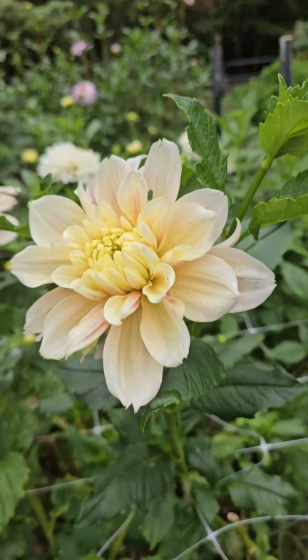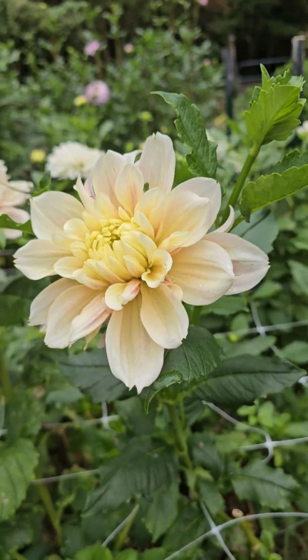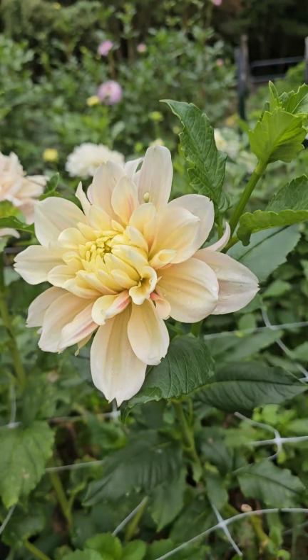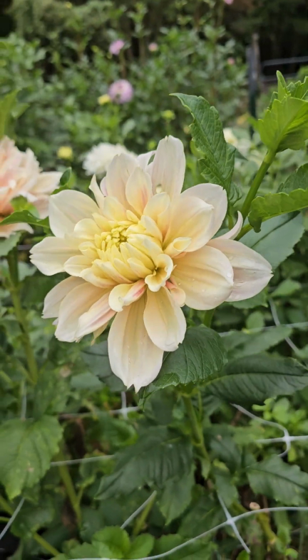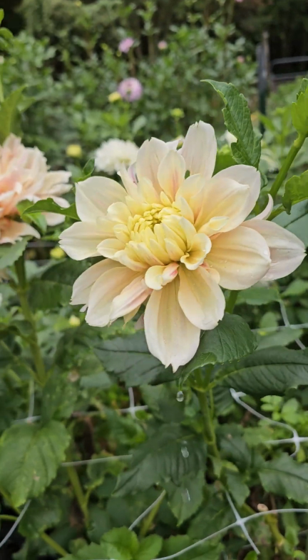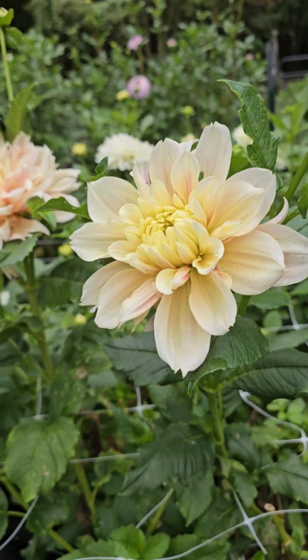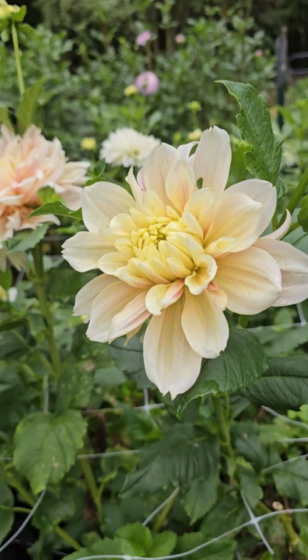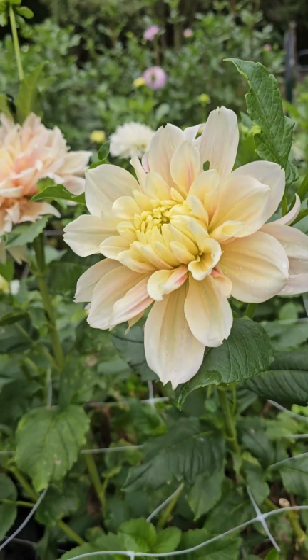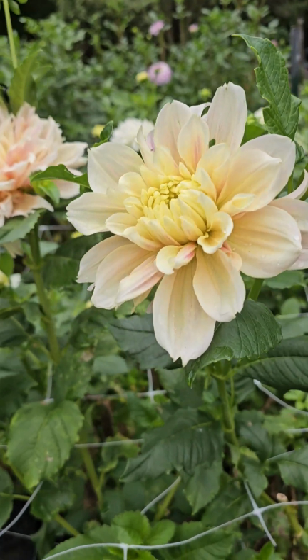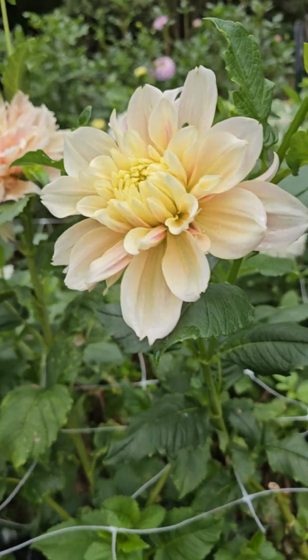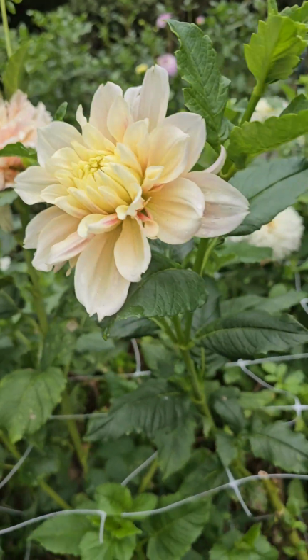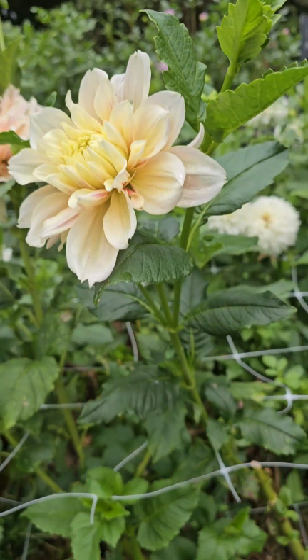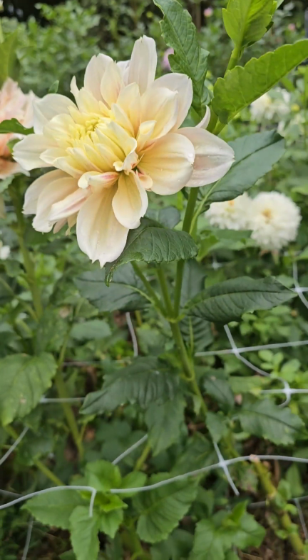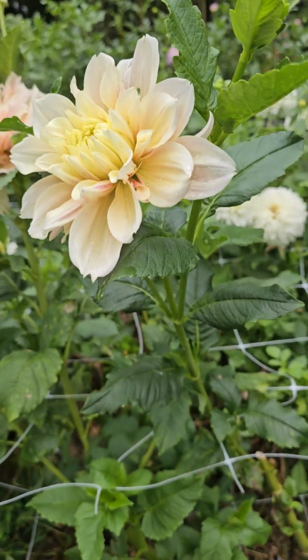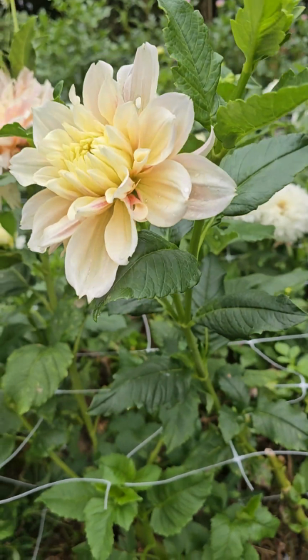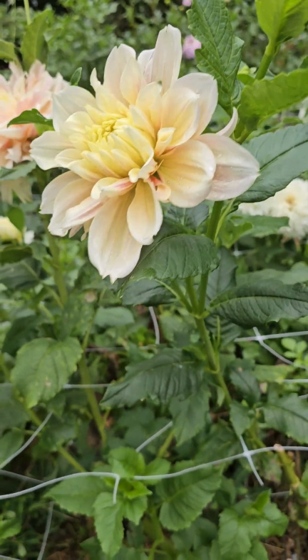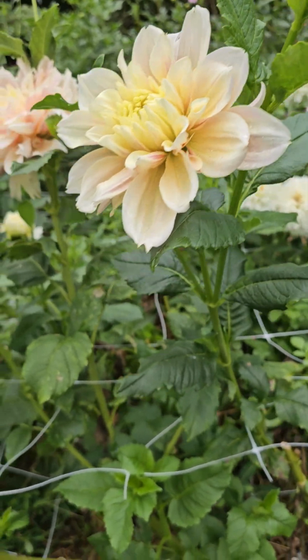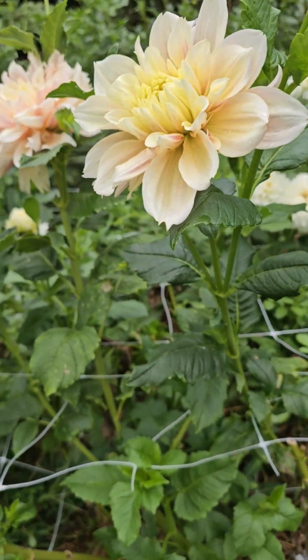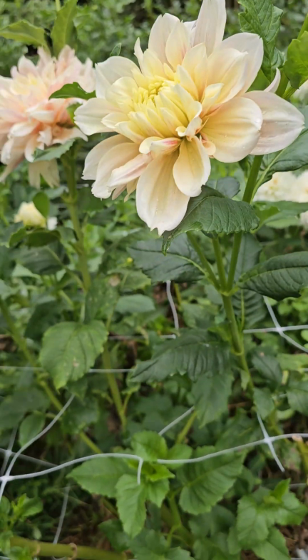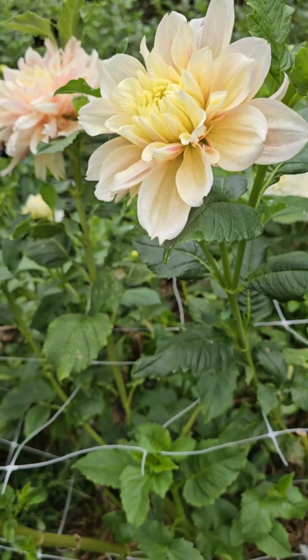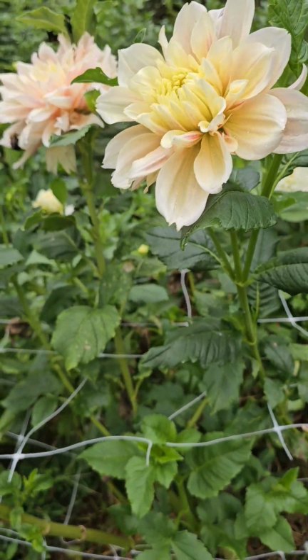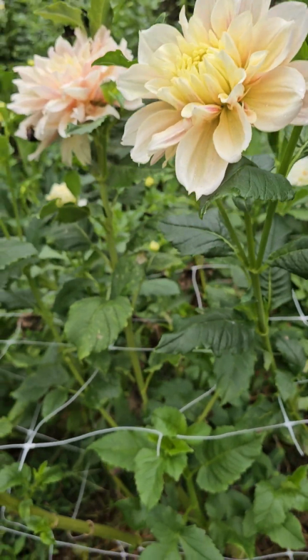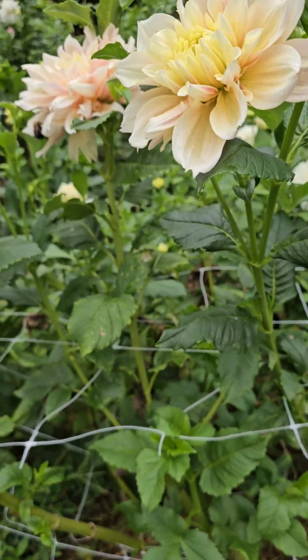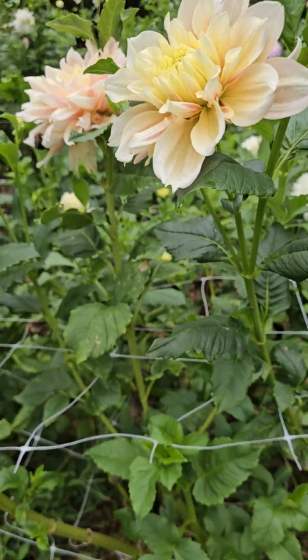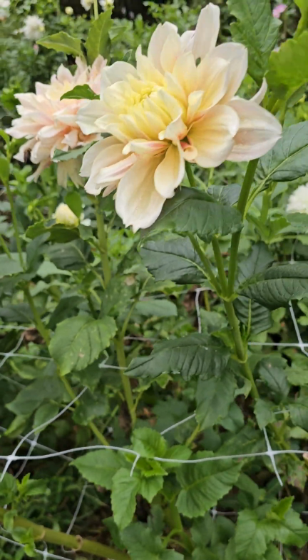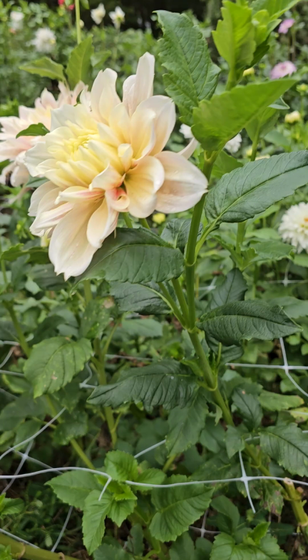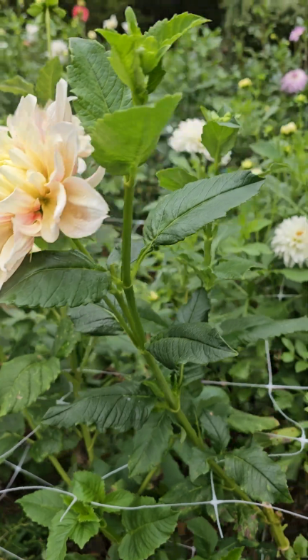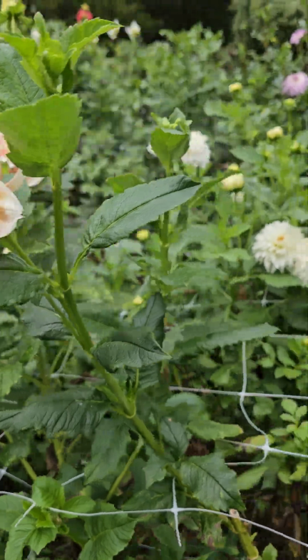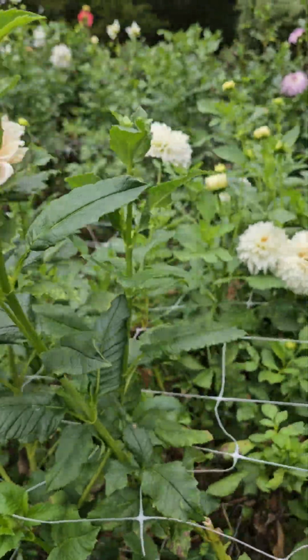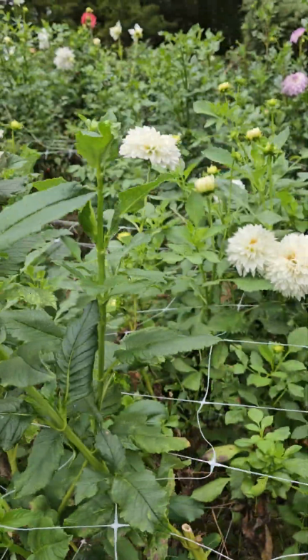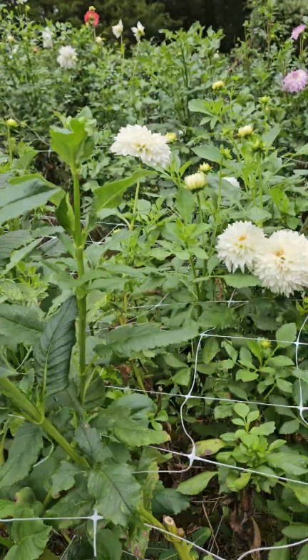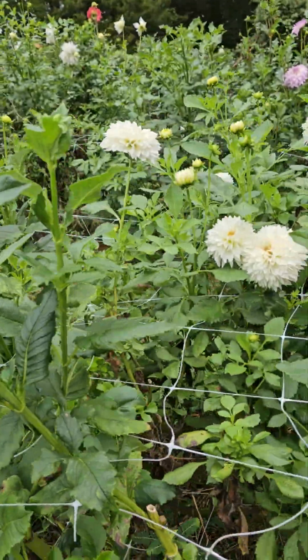Lily, get out of there! Lily's underneath. Goodness gracious.